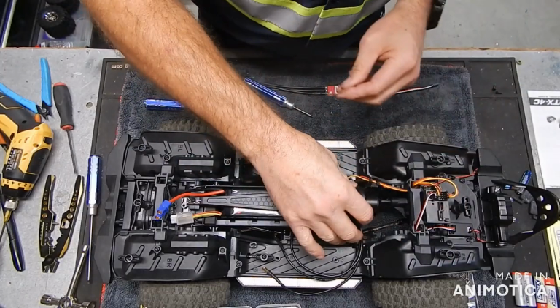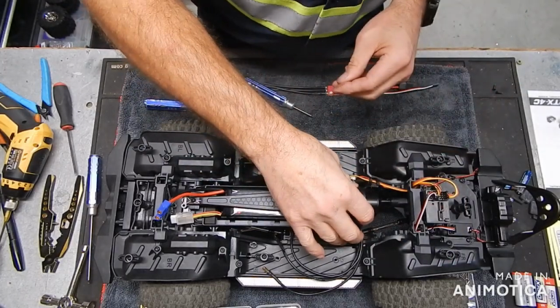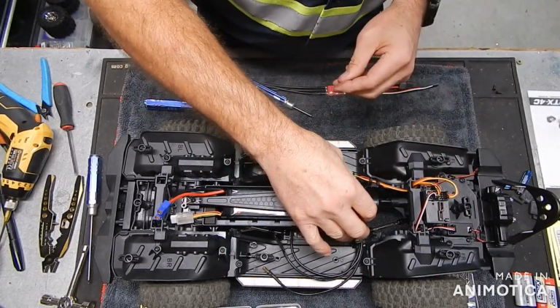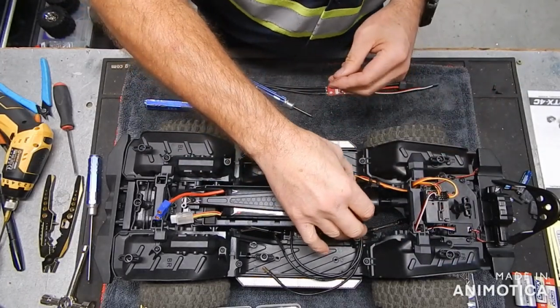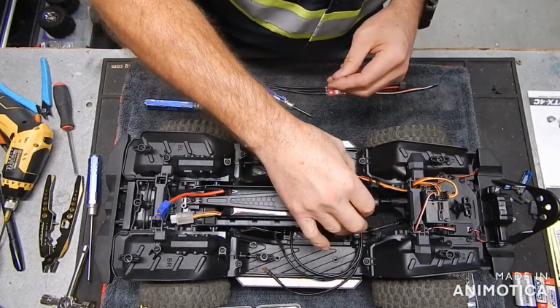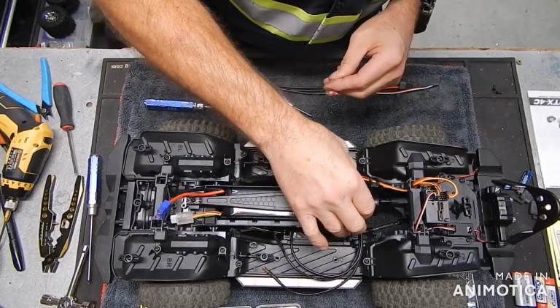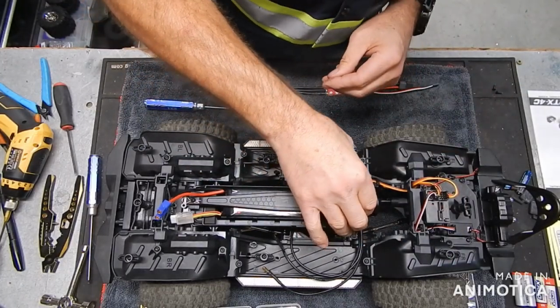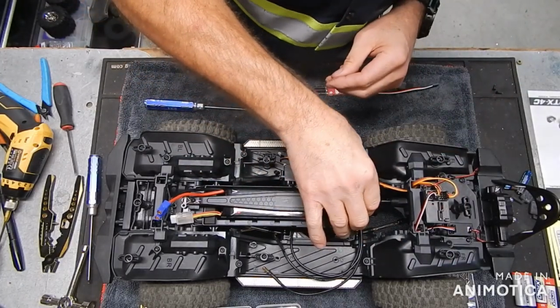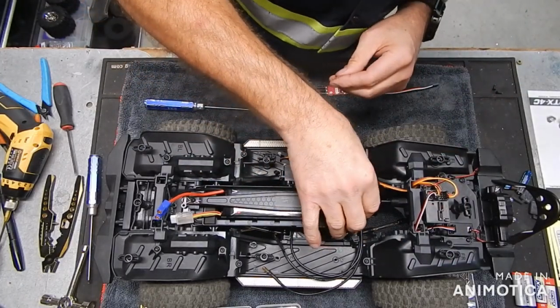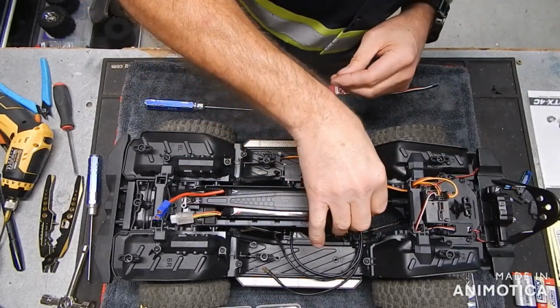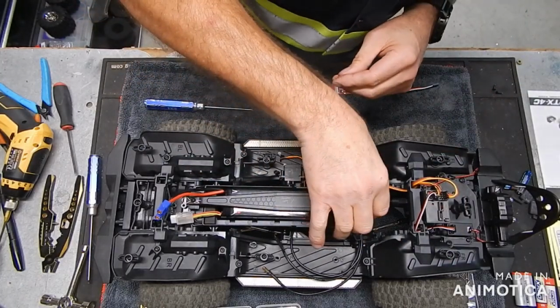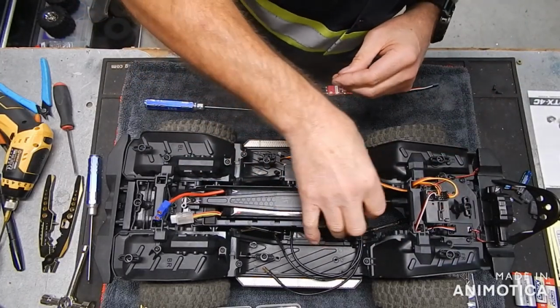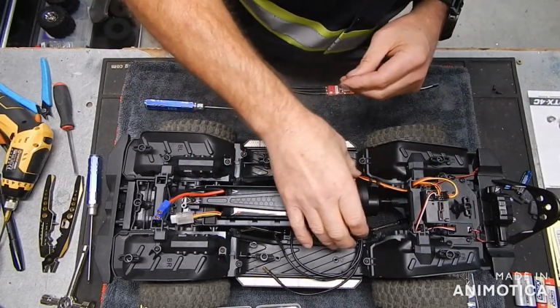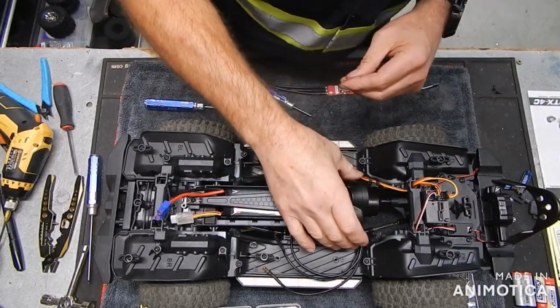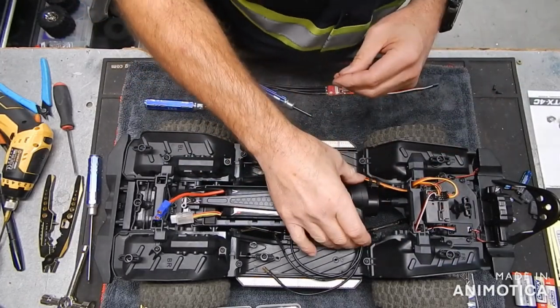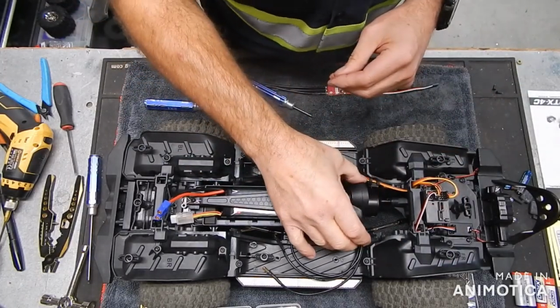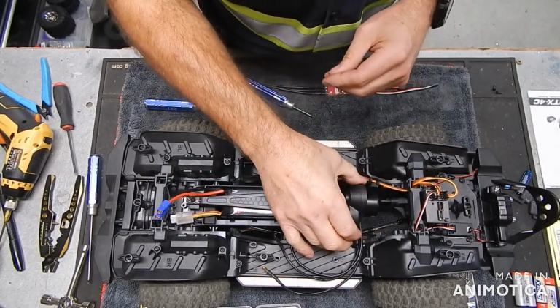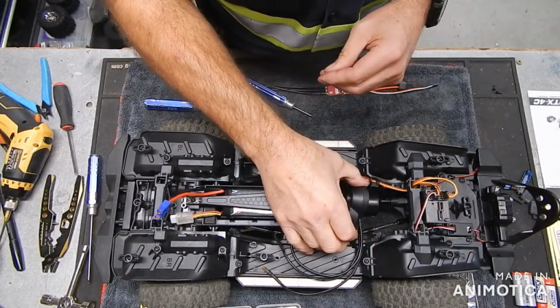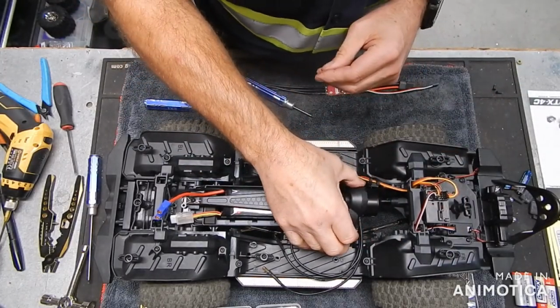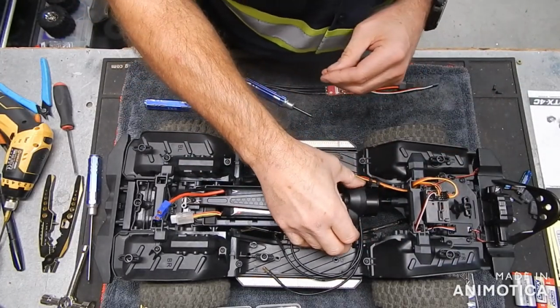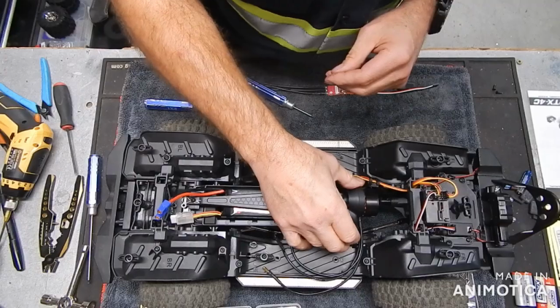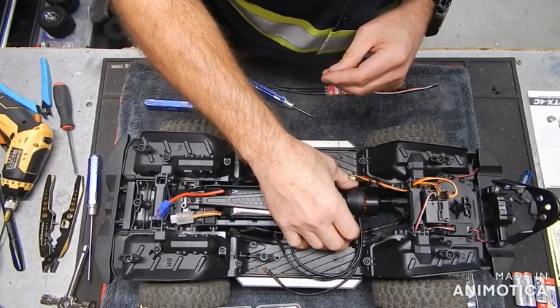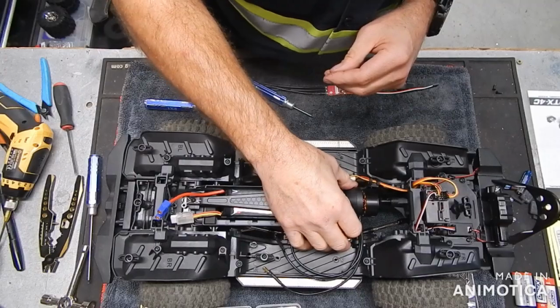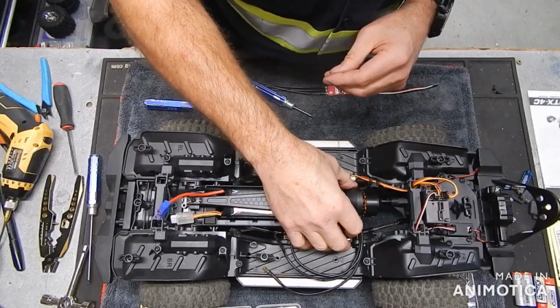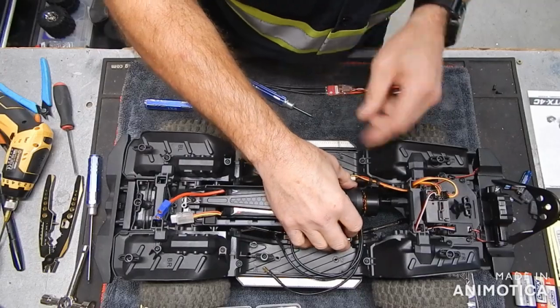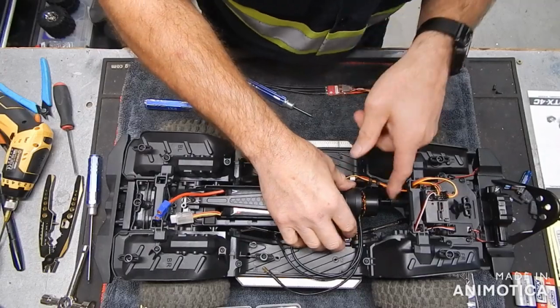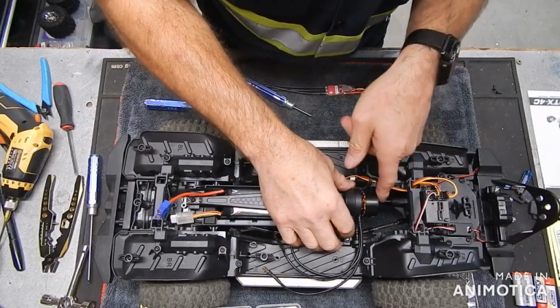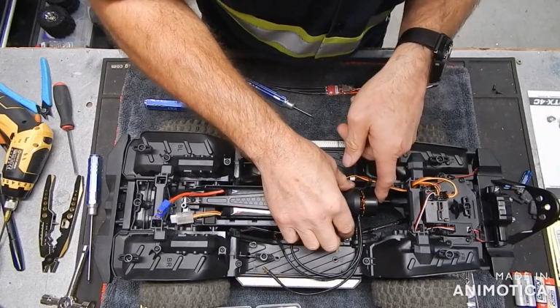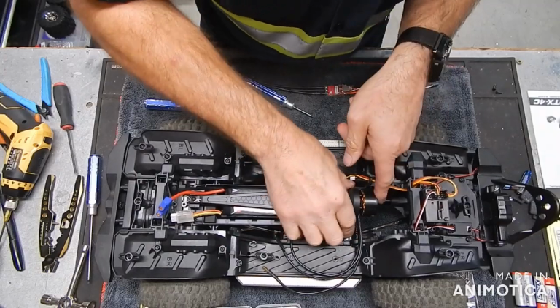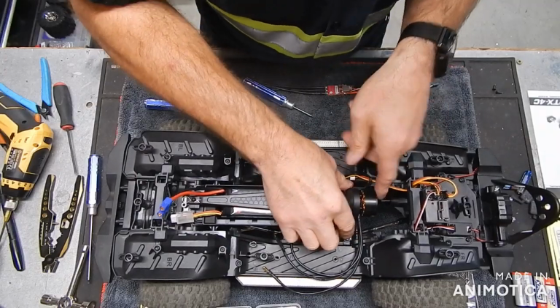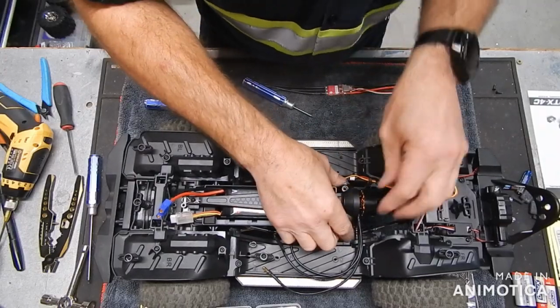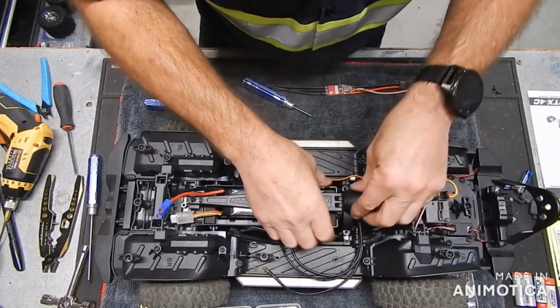Put this back together — okay, it'll fit.